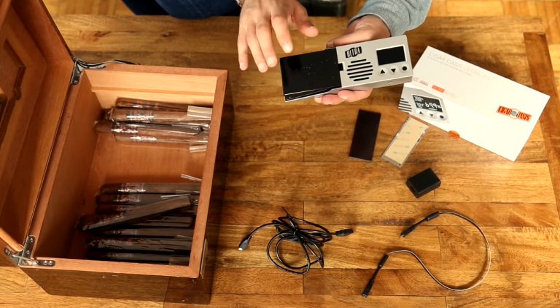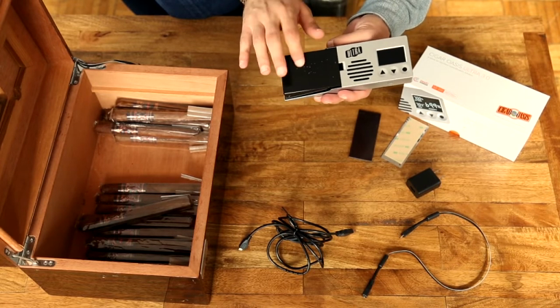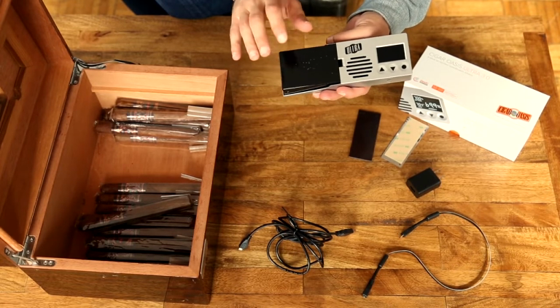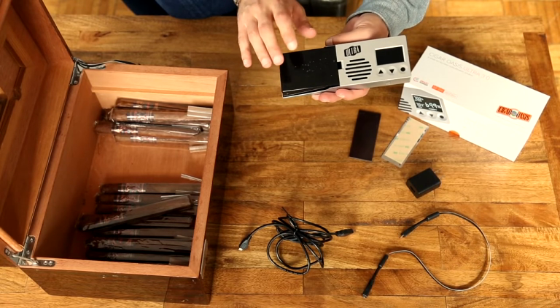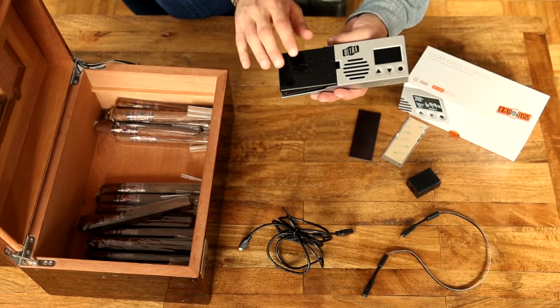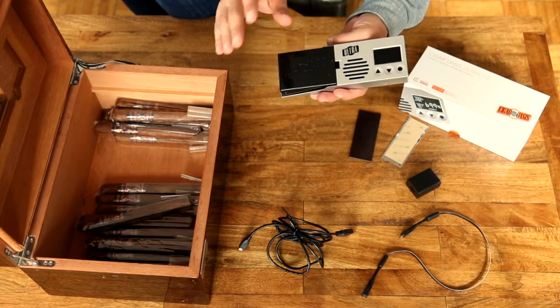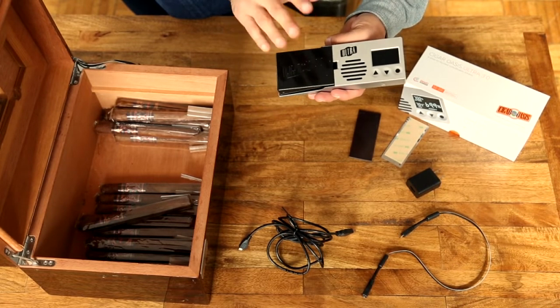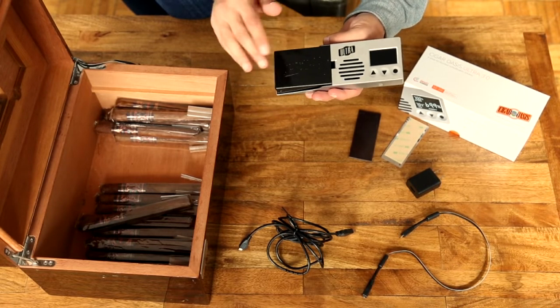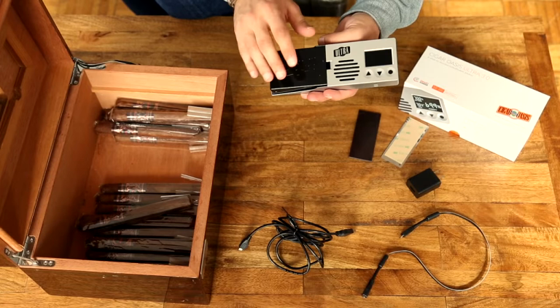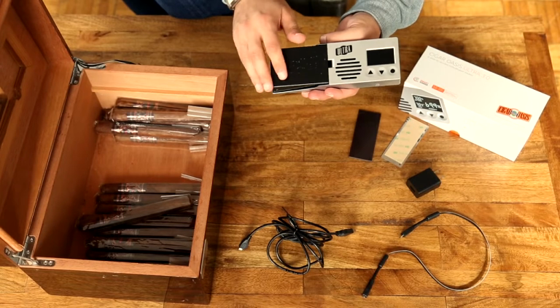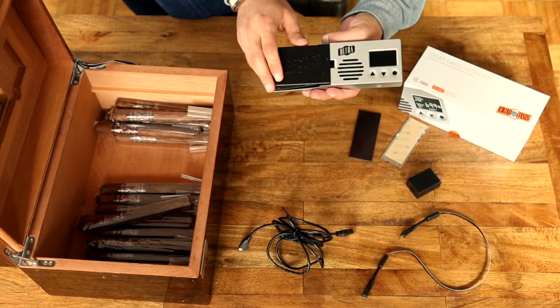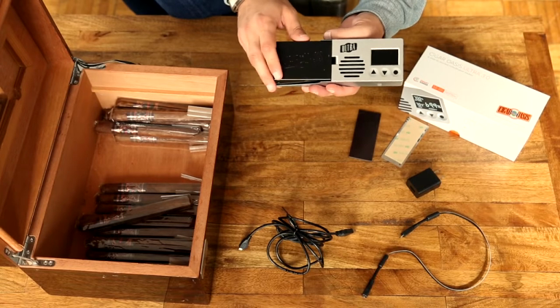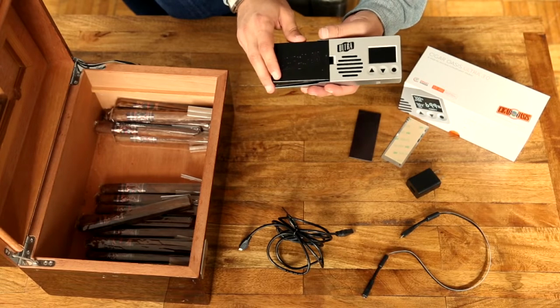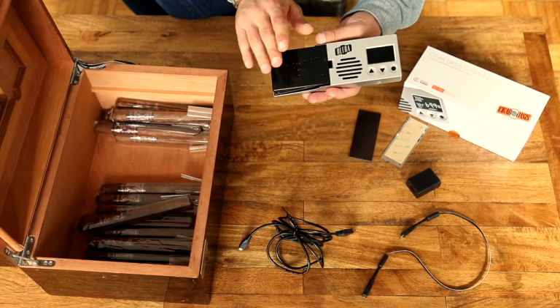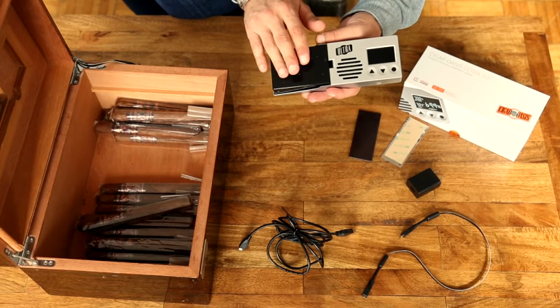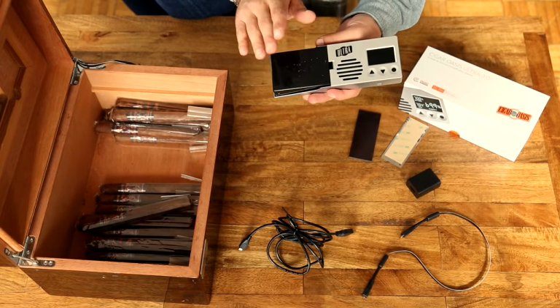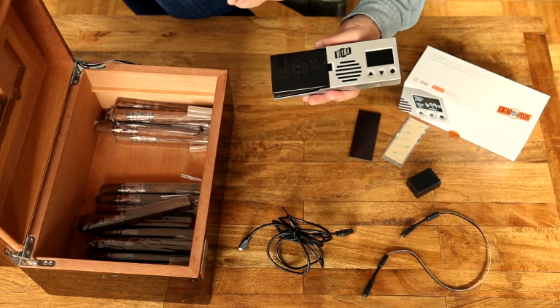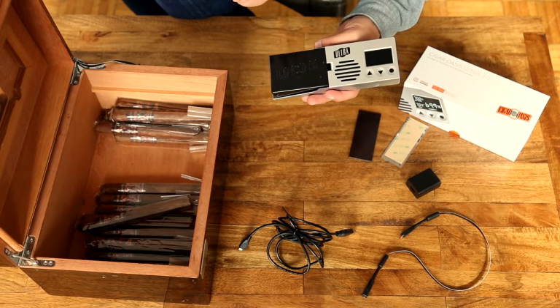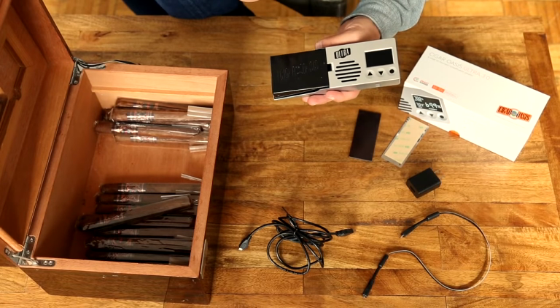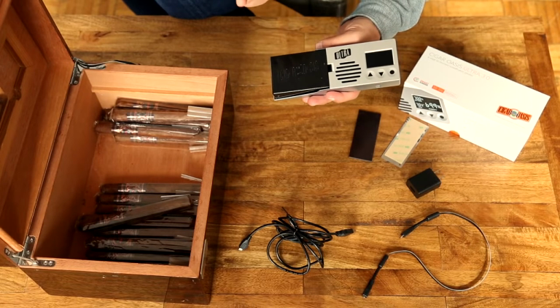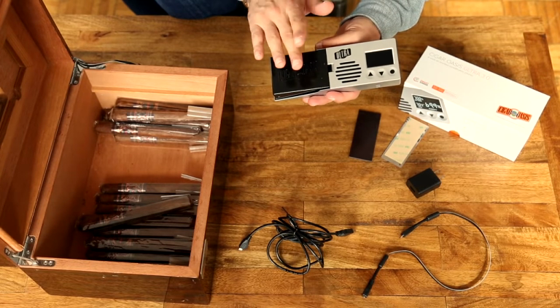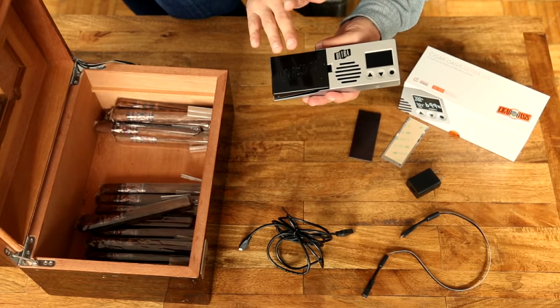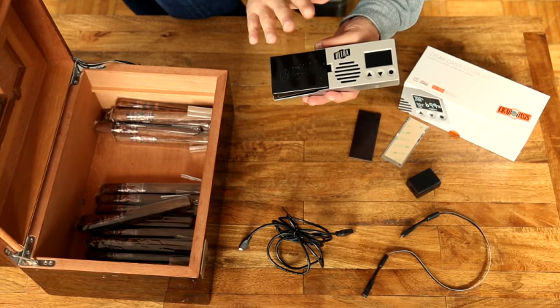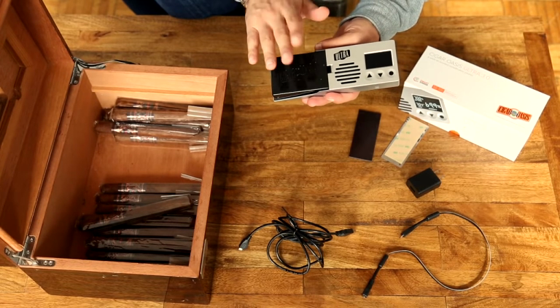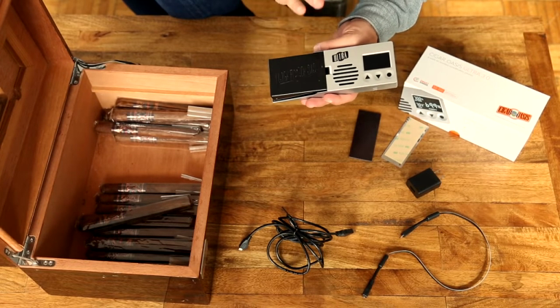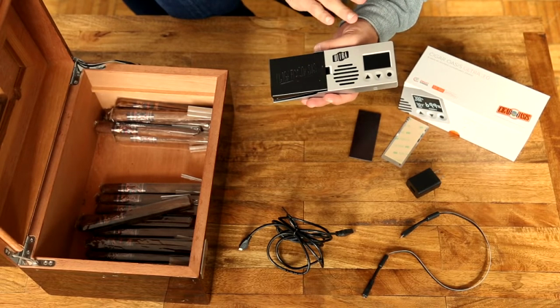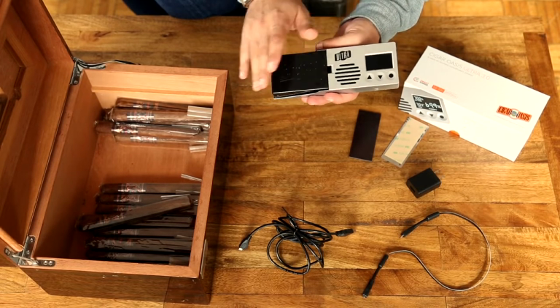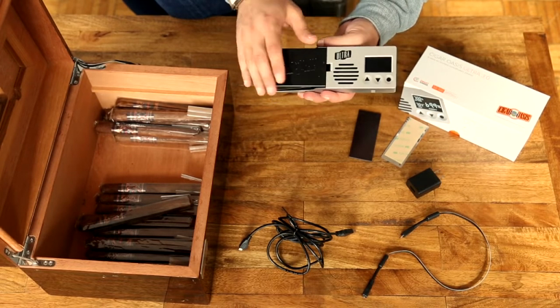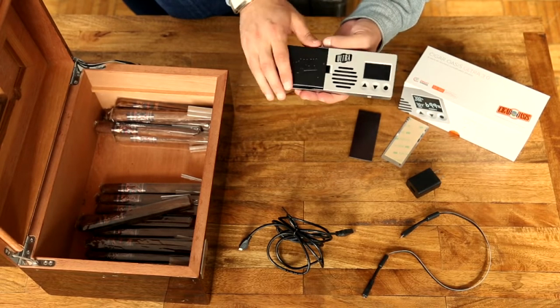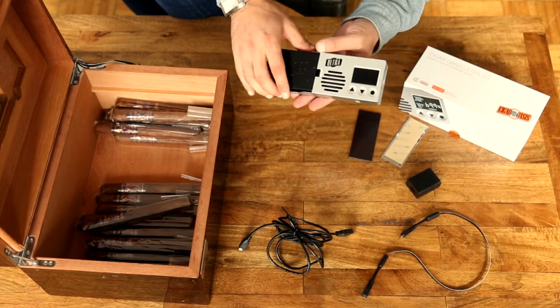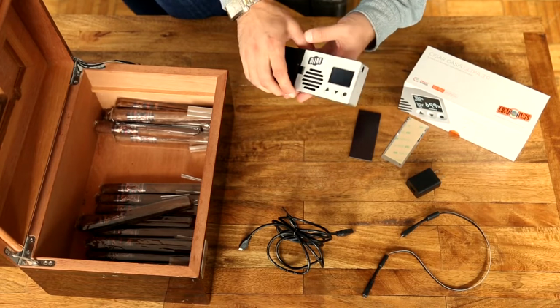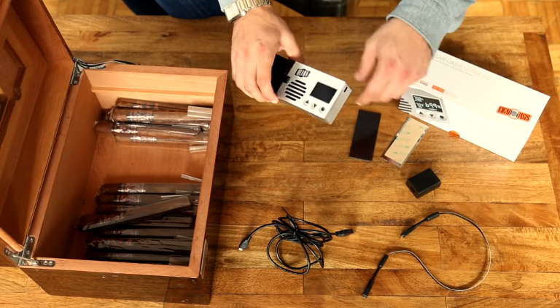Whenever you need to refill the cartridge, see the refill video or the instructions. For the Ultra cartridge you'll soak it in a bowl — you'll see all that later. Otherwise it's popped in and ready to go.